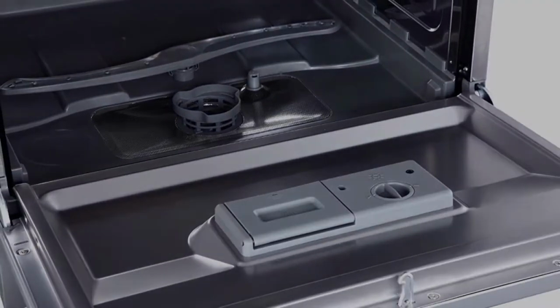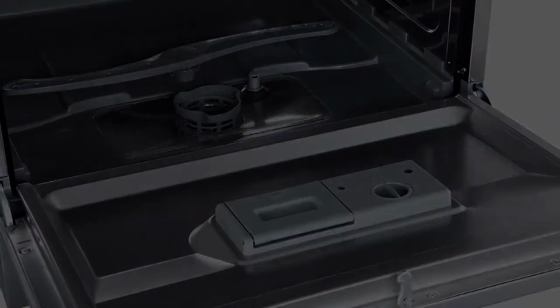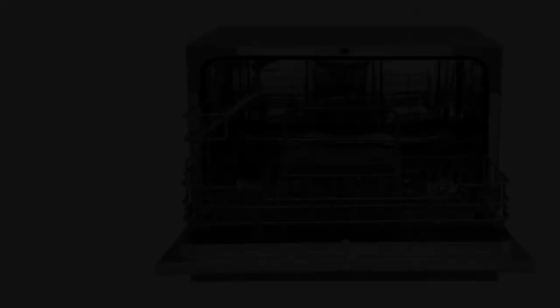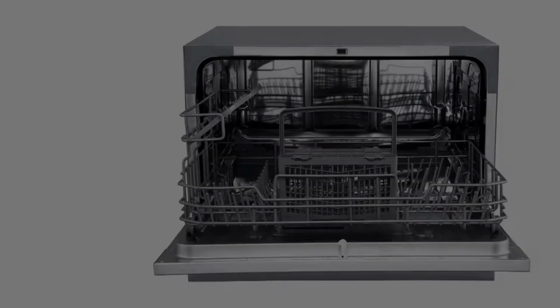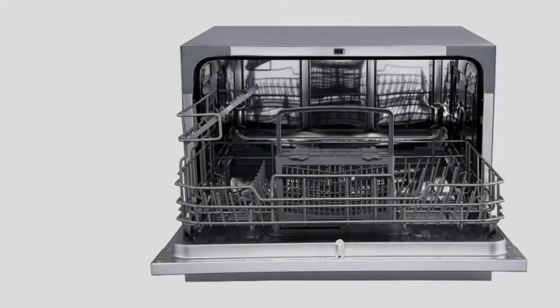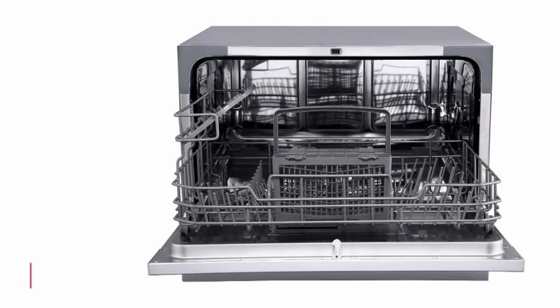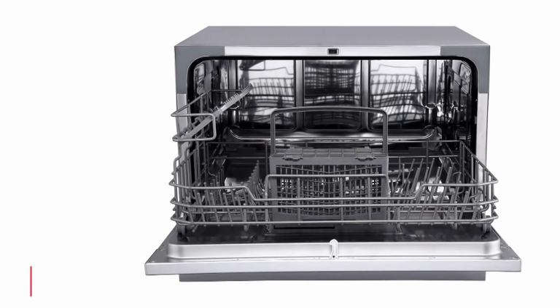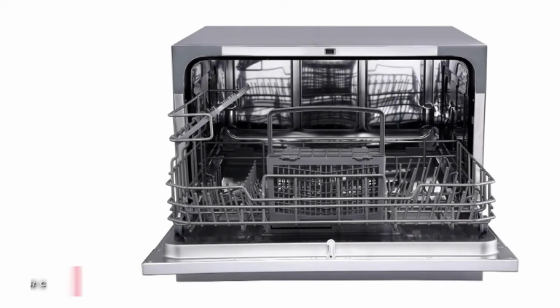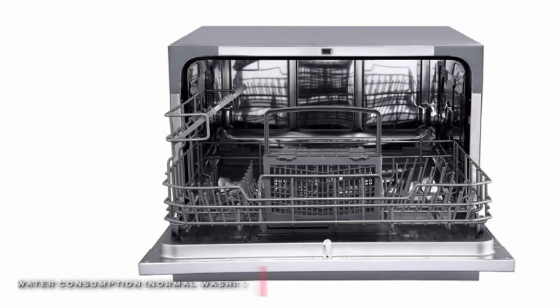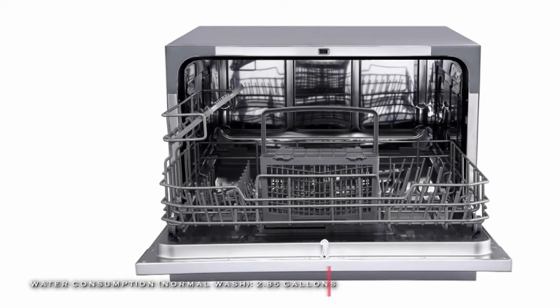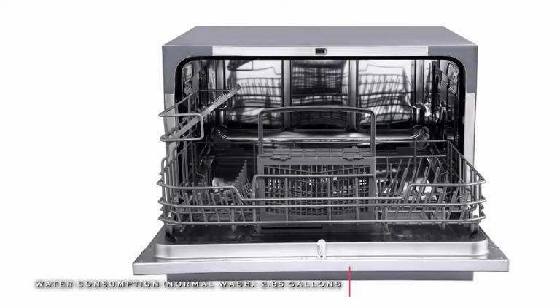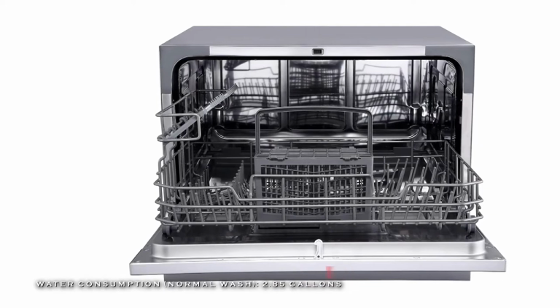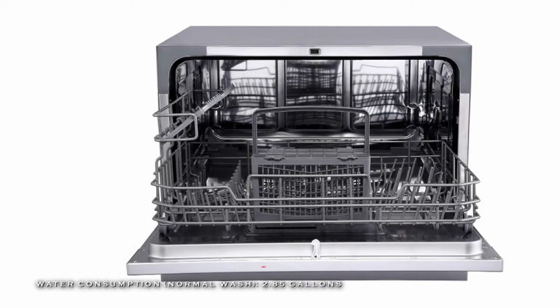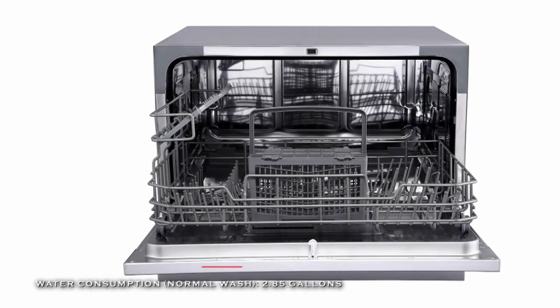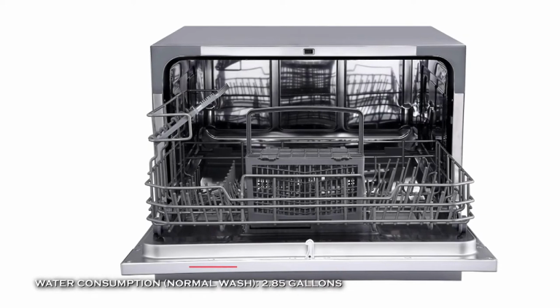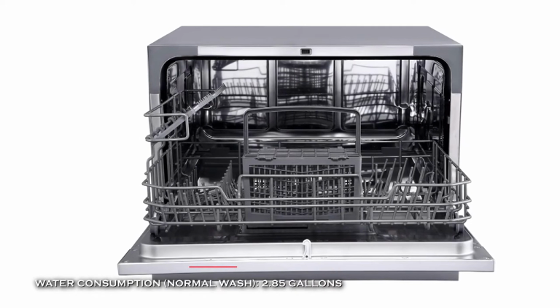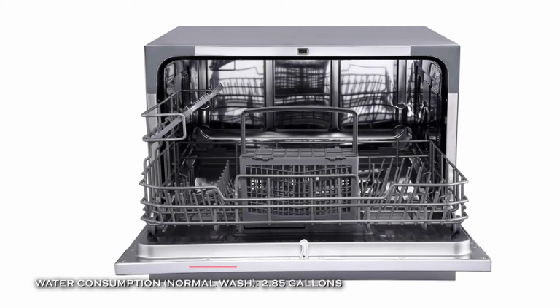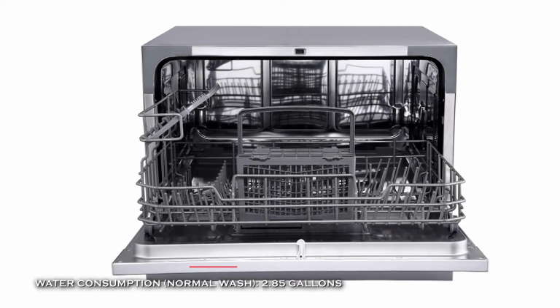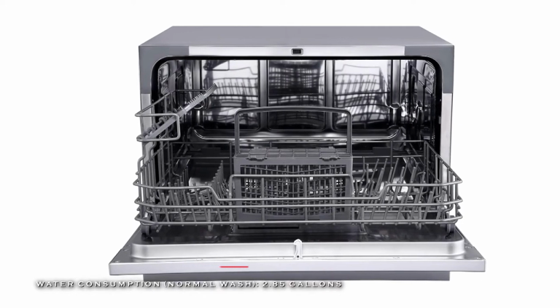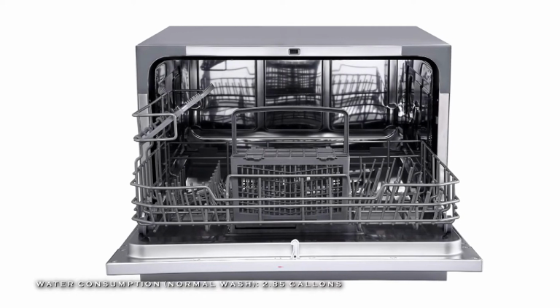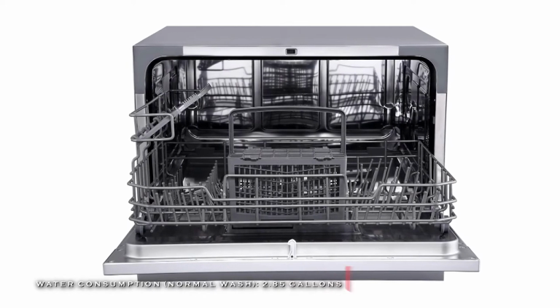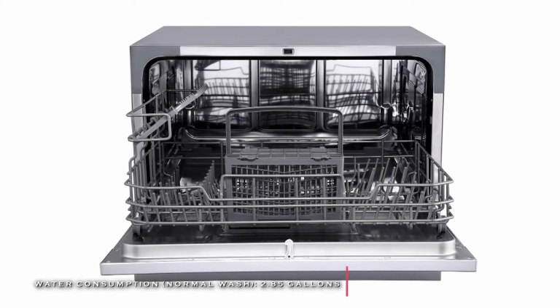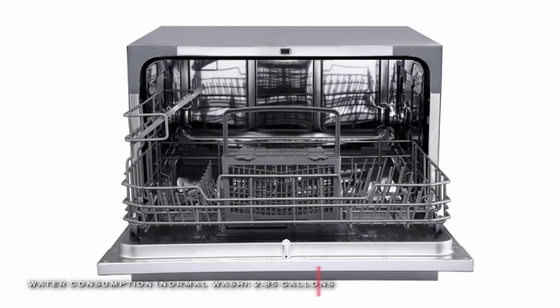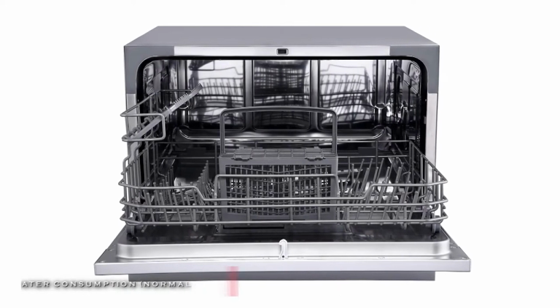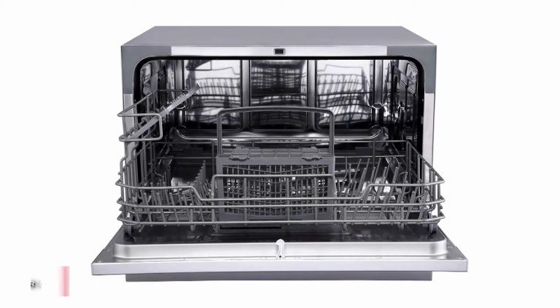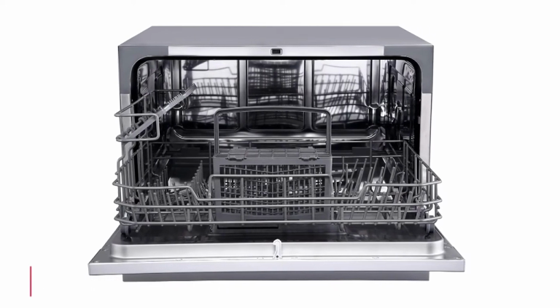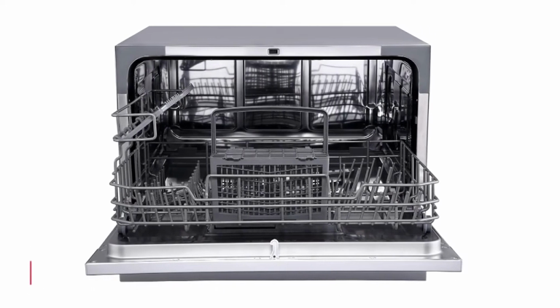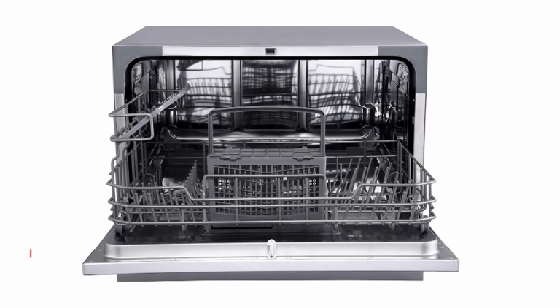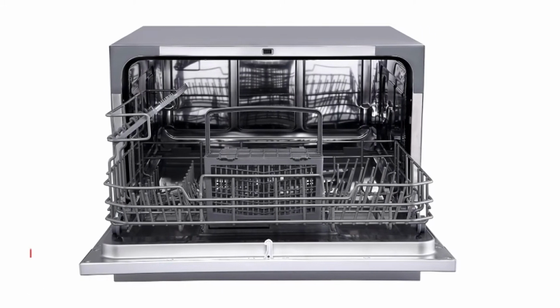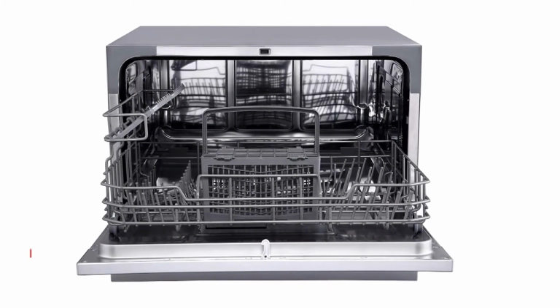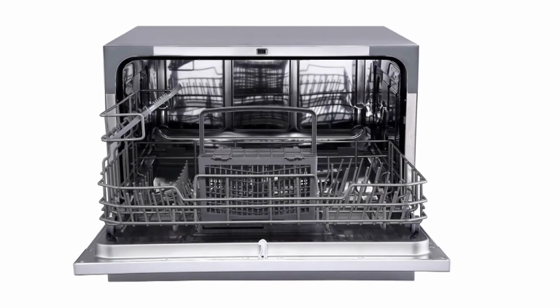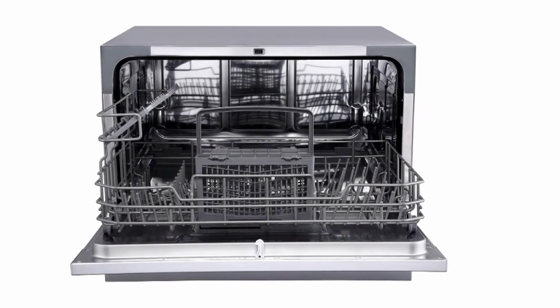Its internal water heater and heavy wash cycle takes out germs and bacteria by boosting water temperature up to 149 degrees Fahrenheit.